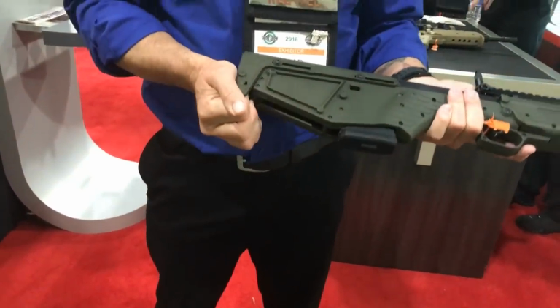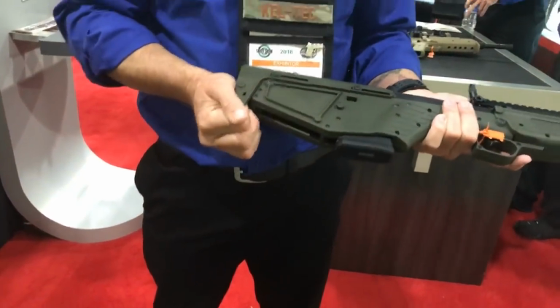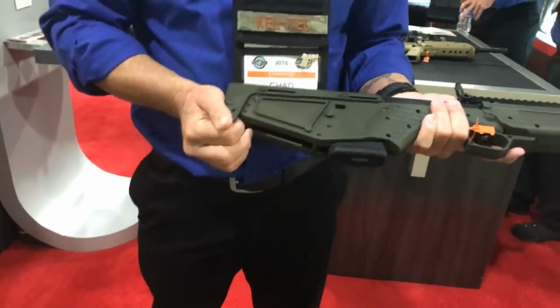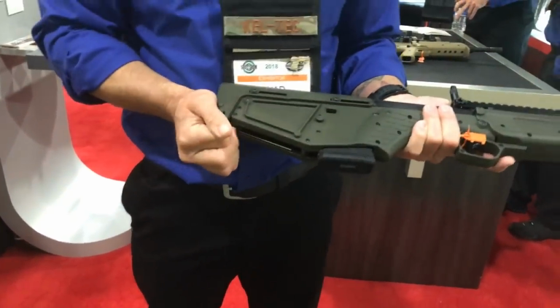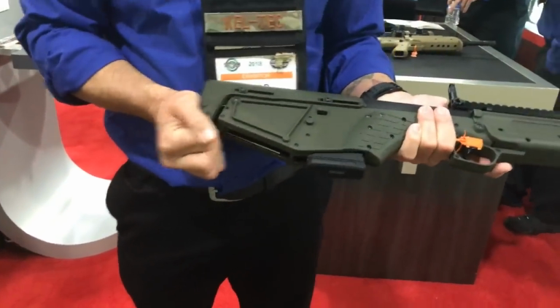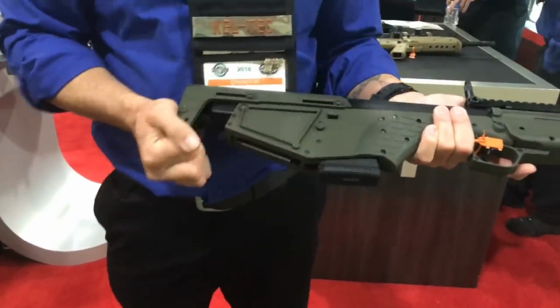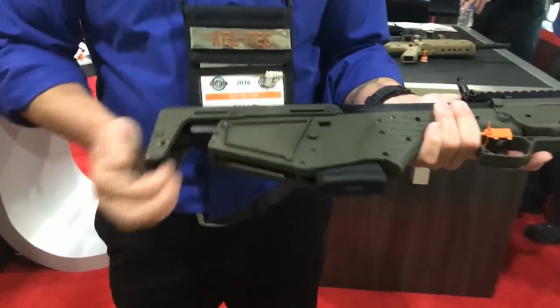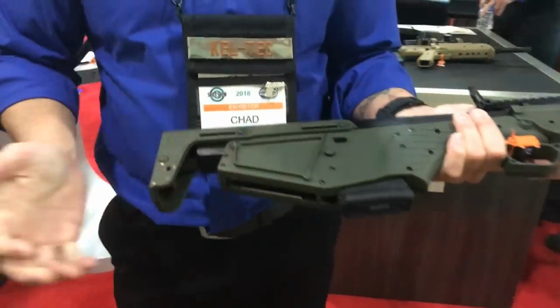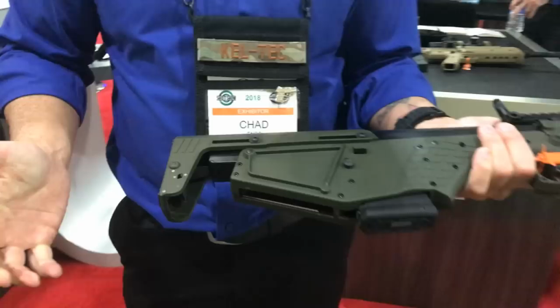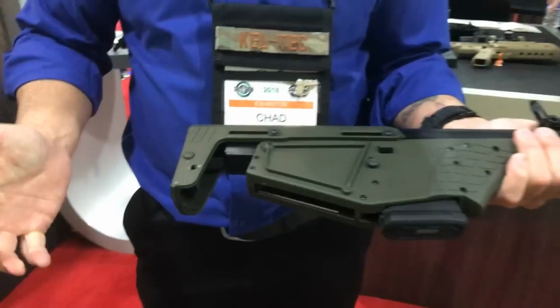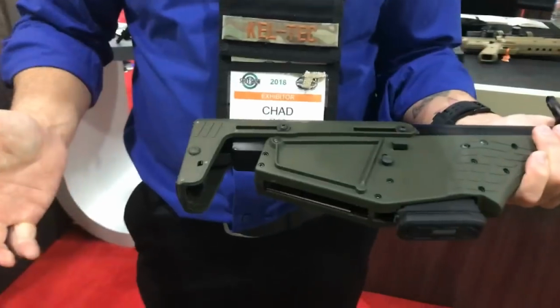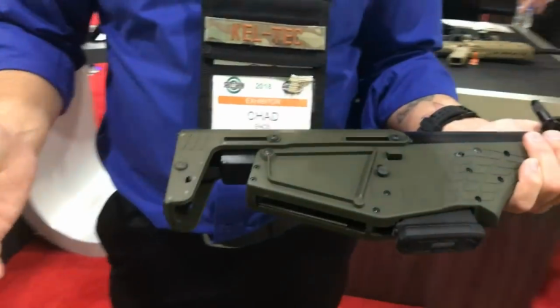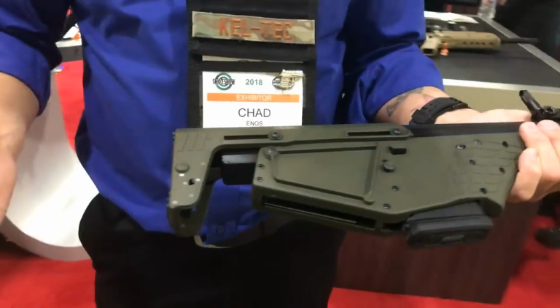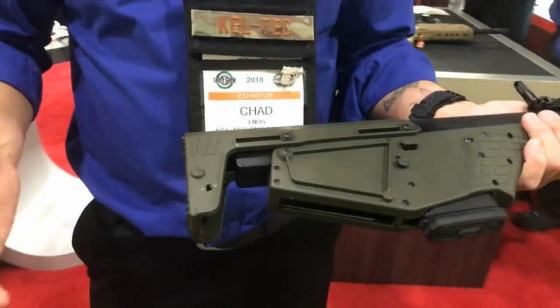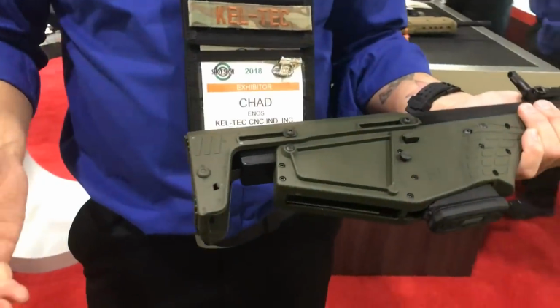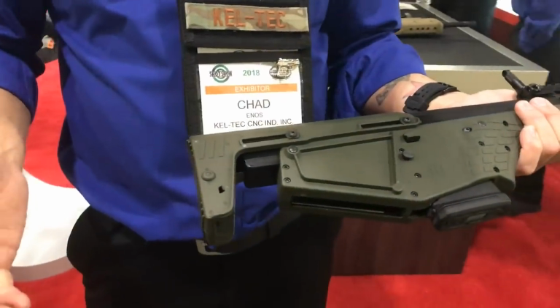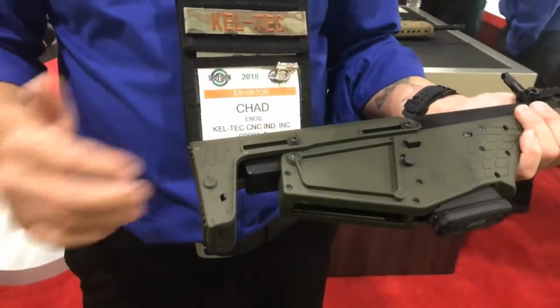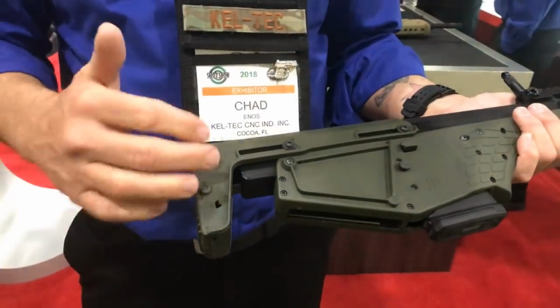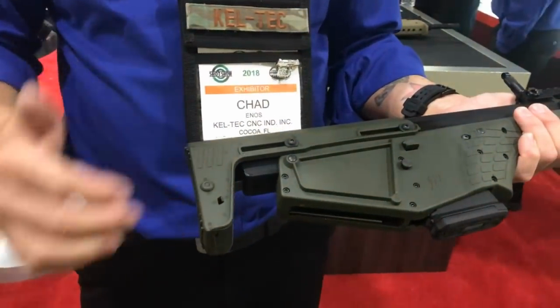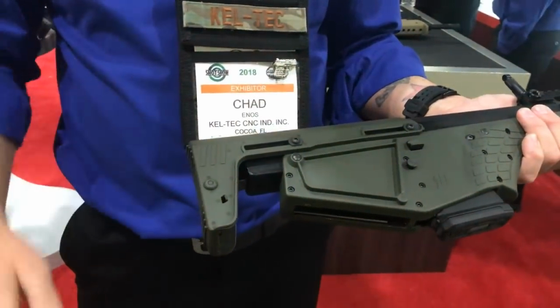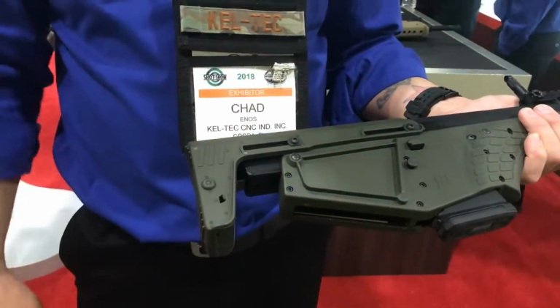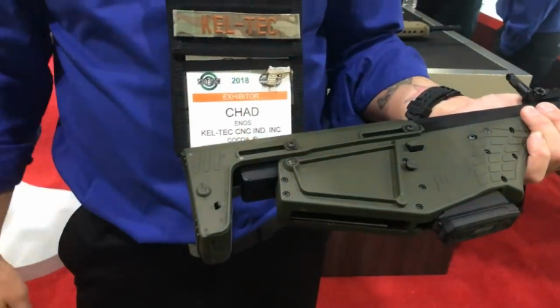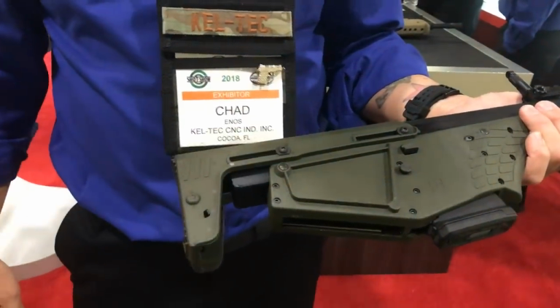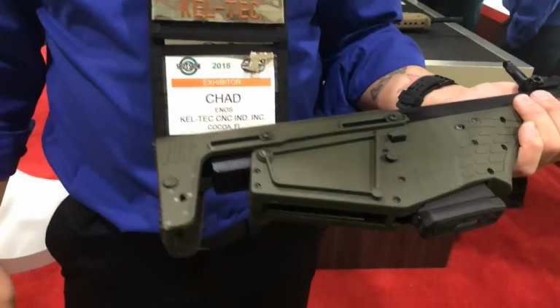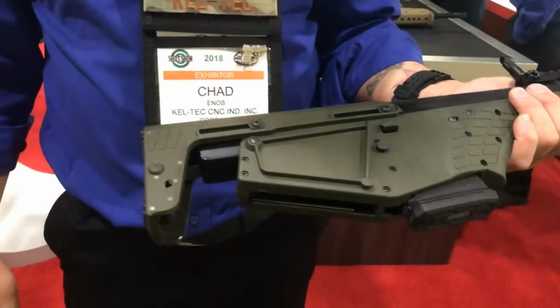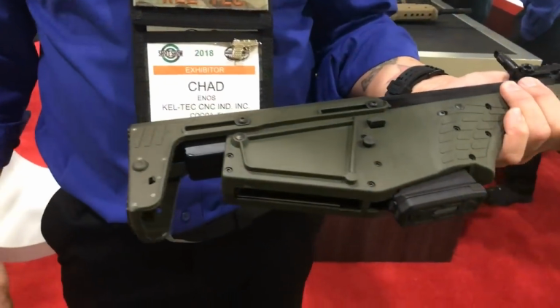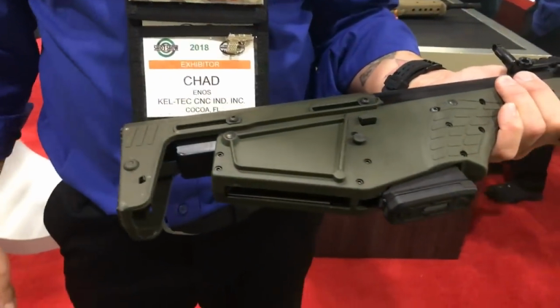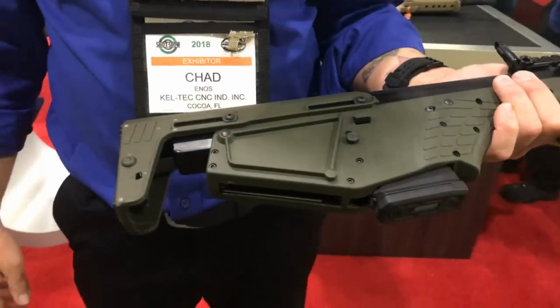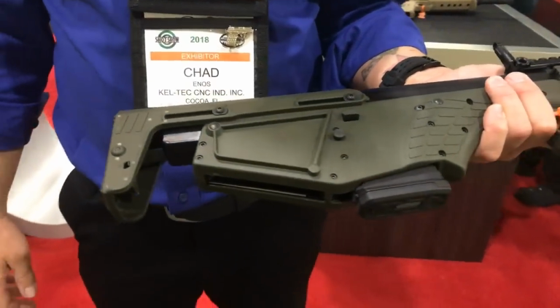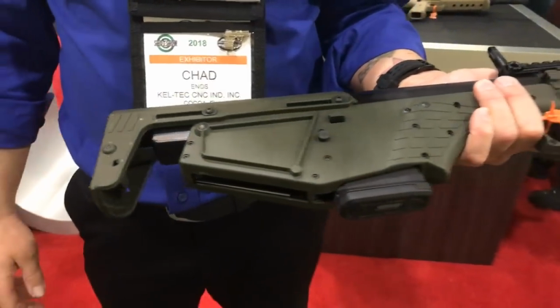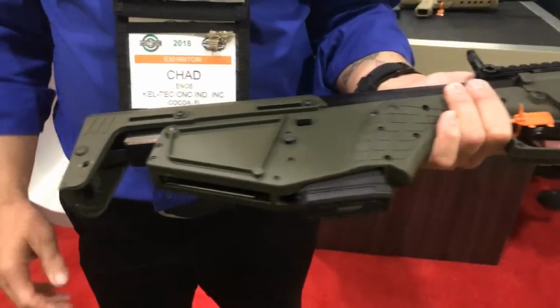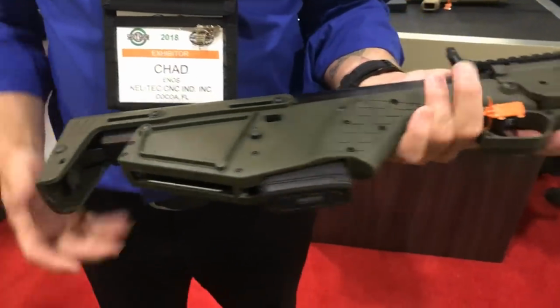And the stock — for bigger guys, you can extend it out and get about another inch and a half of length of pull, which is great.